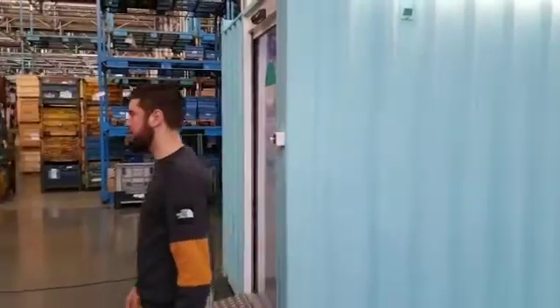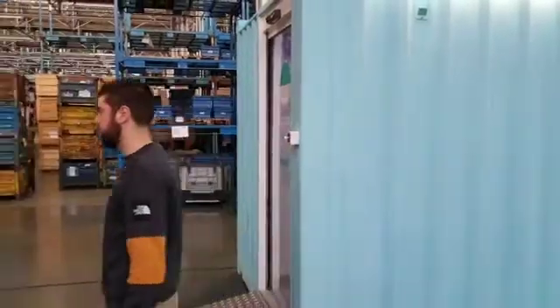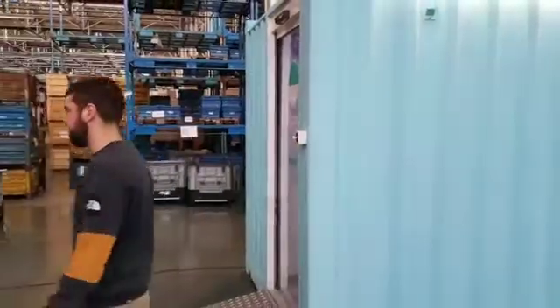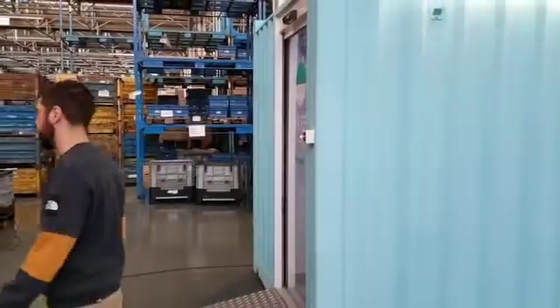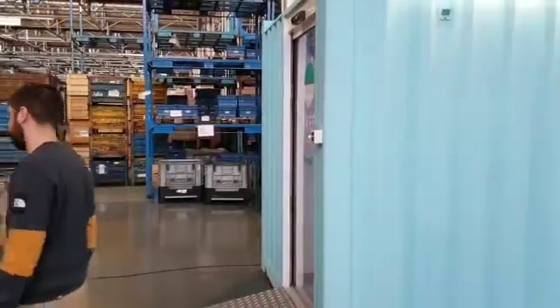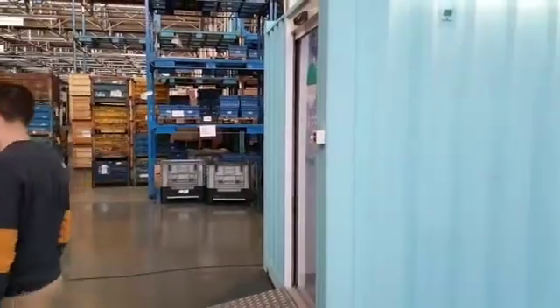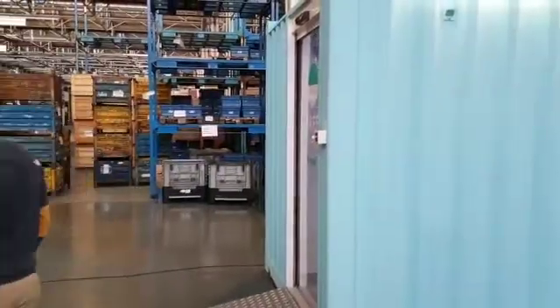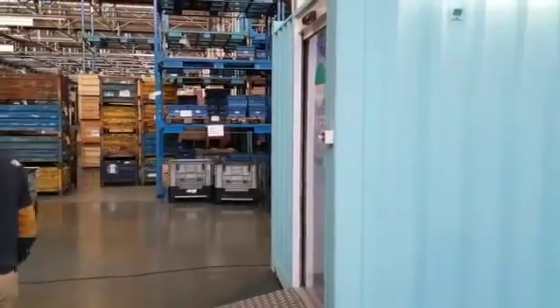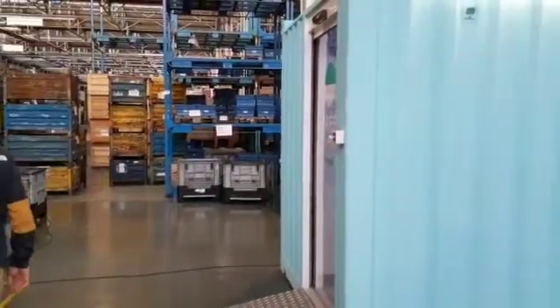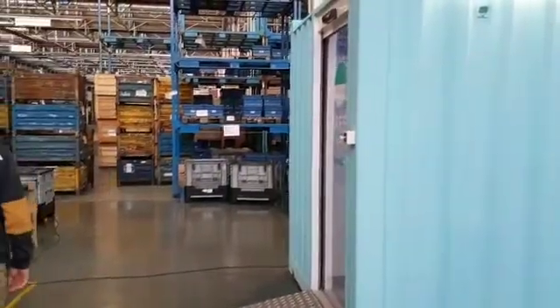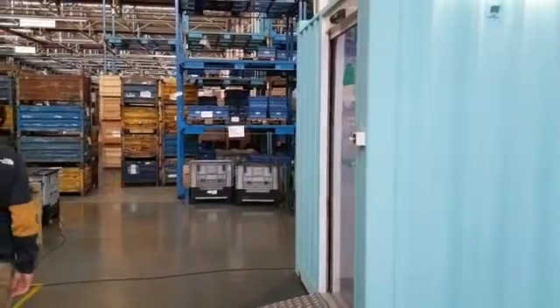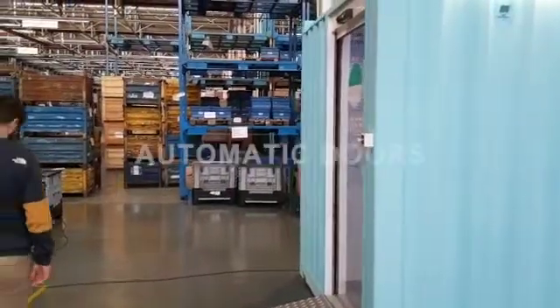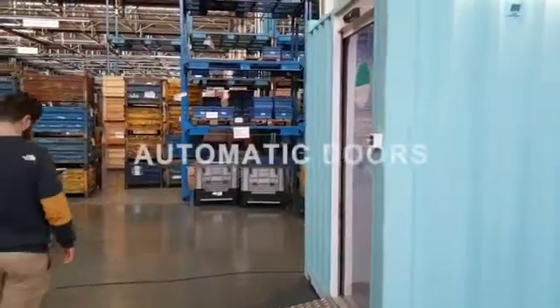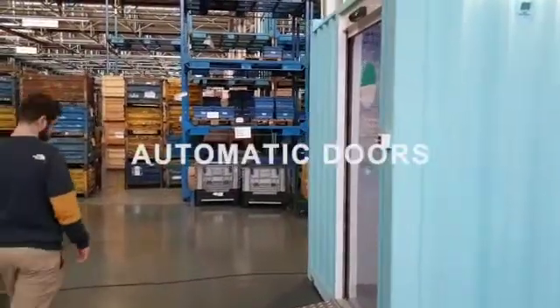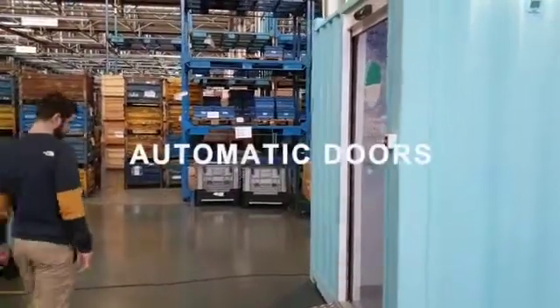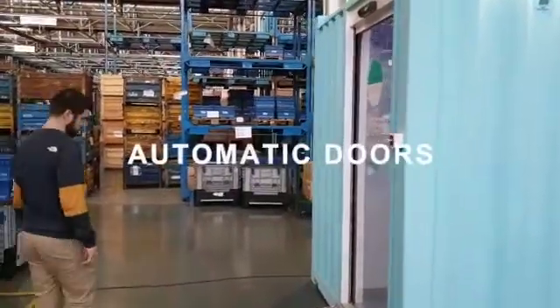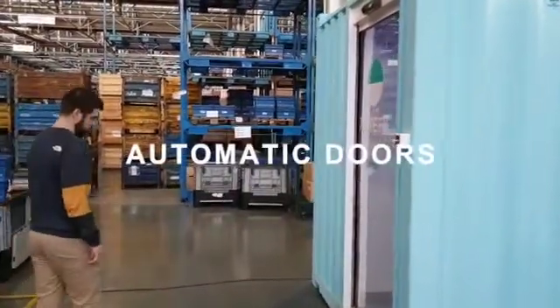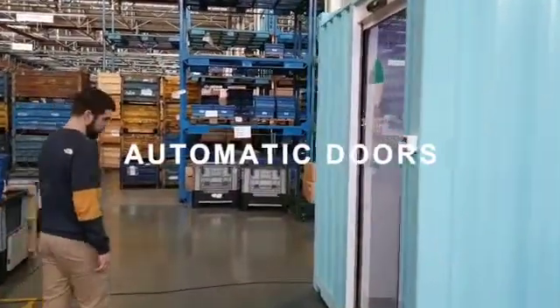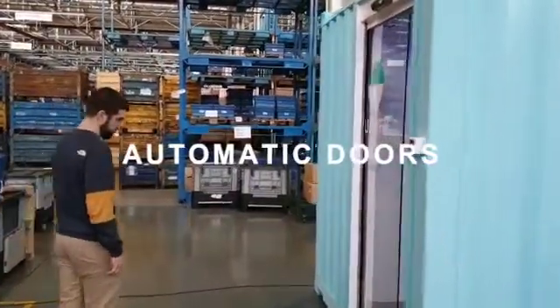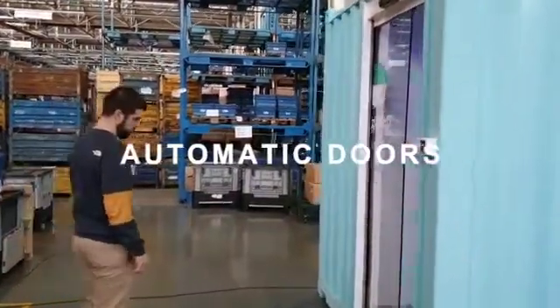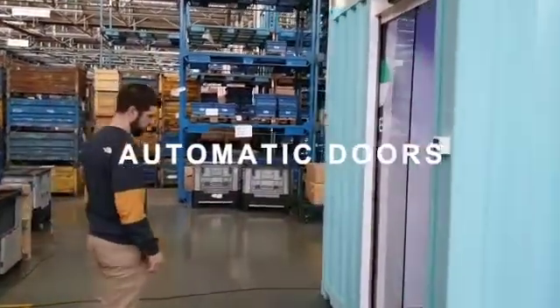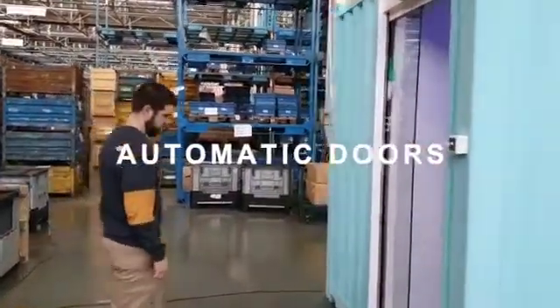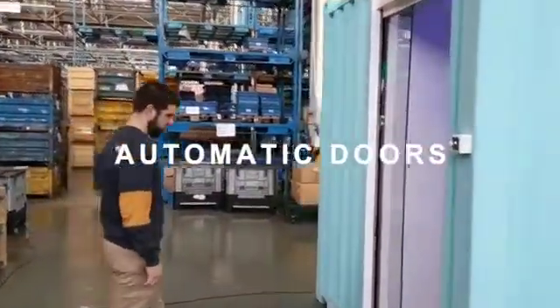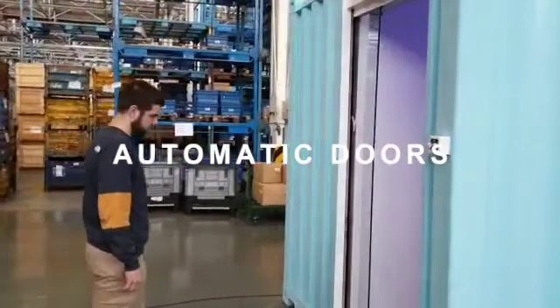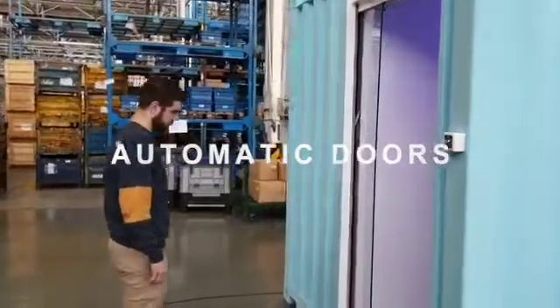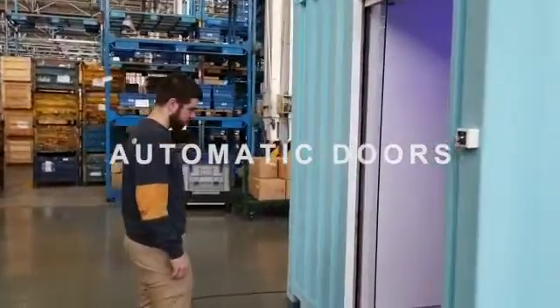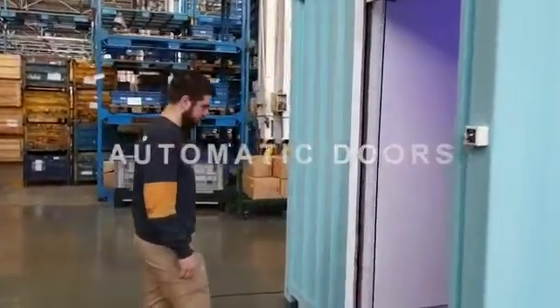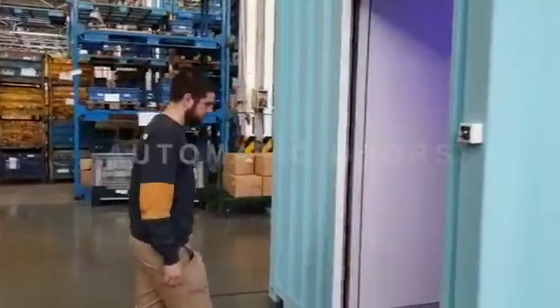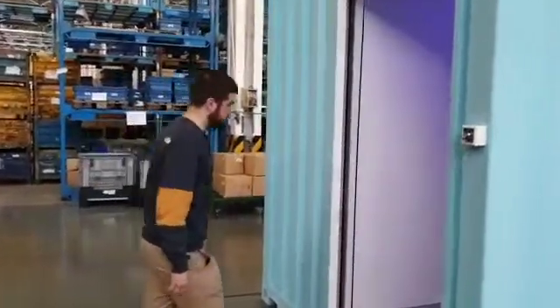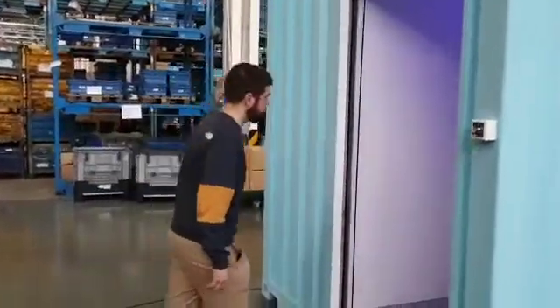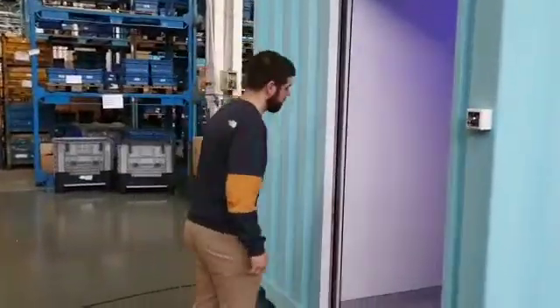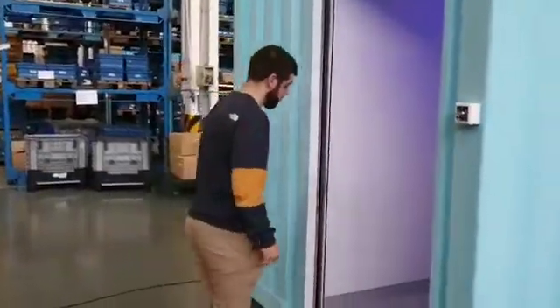The first thing Oscar will find is a glass door that opens automatically, so he doesn't have to touch anything.